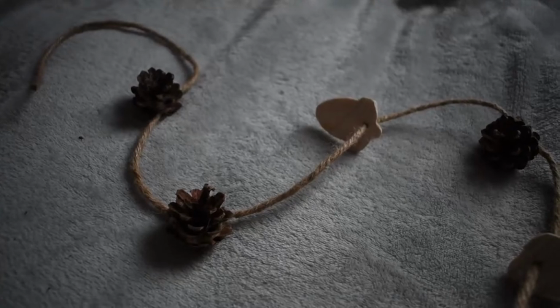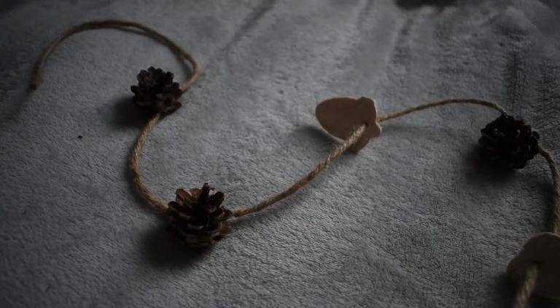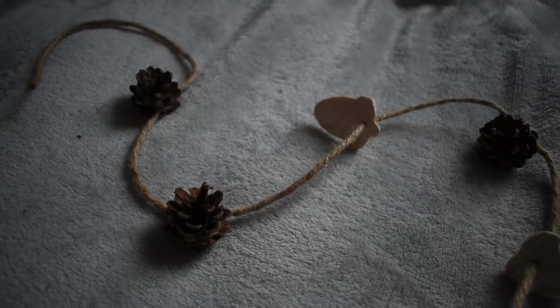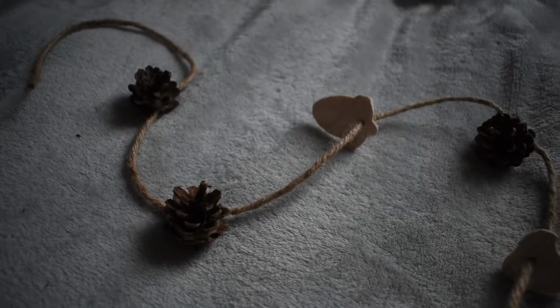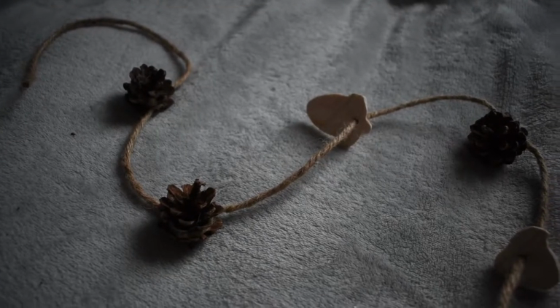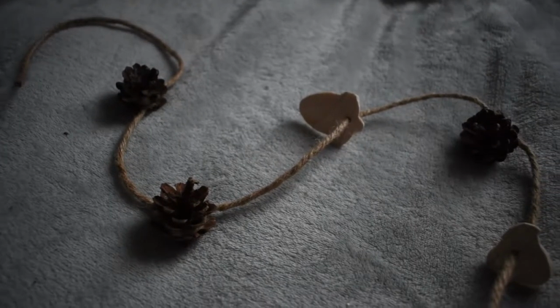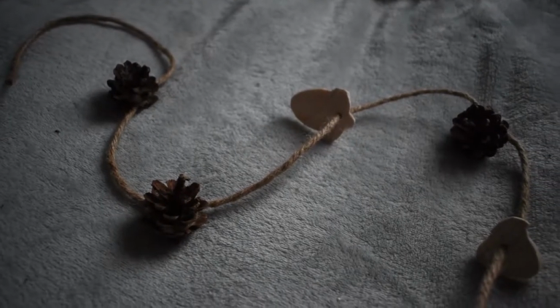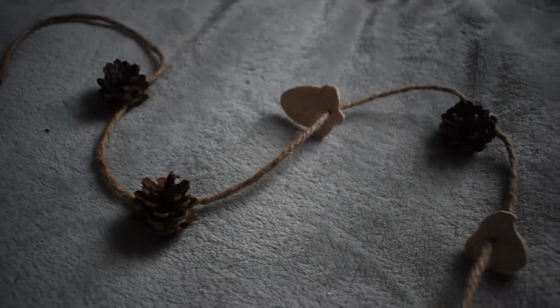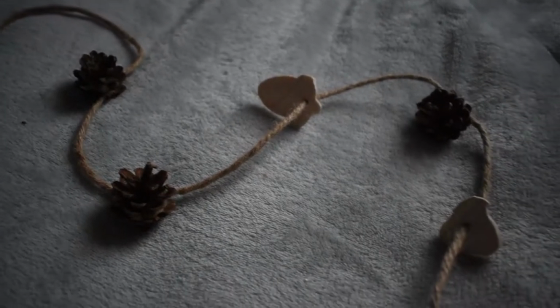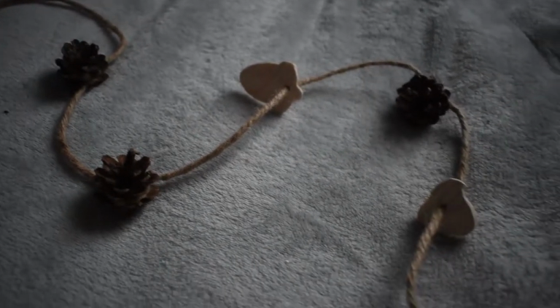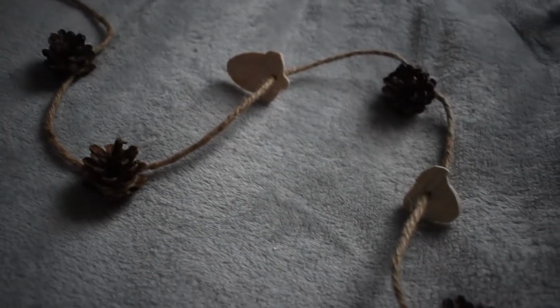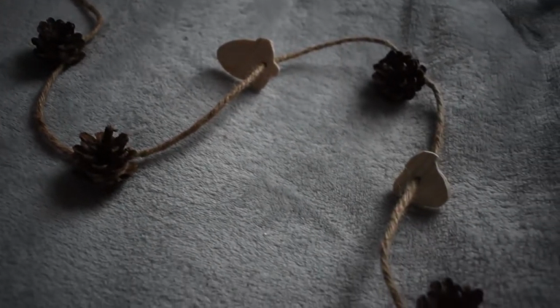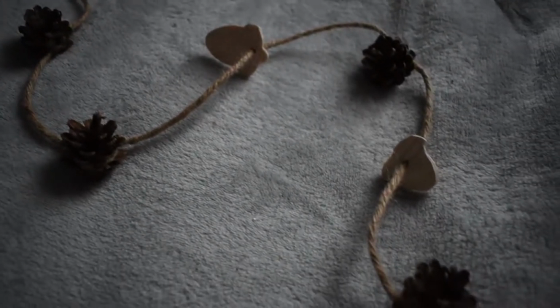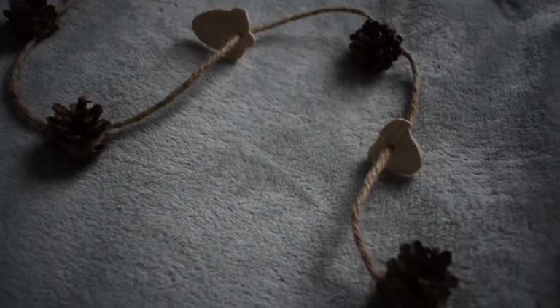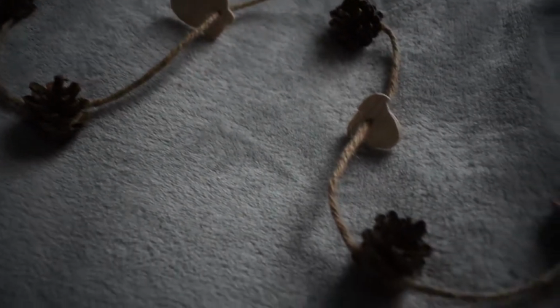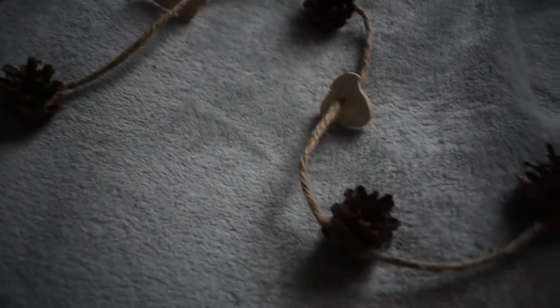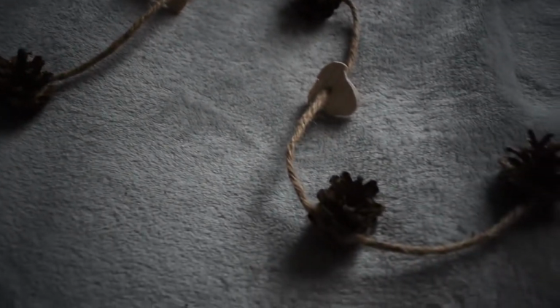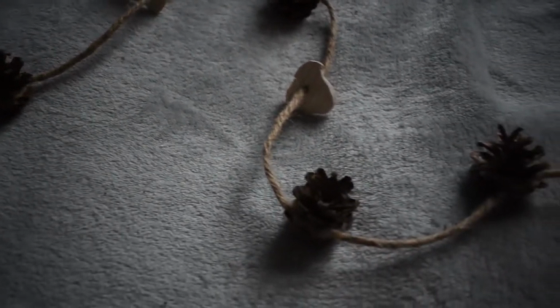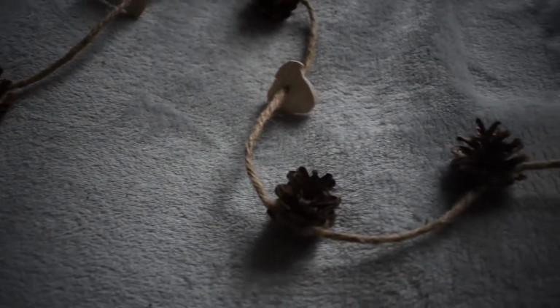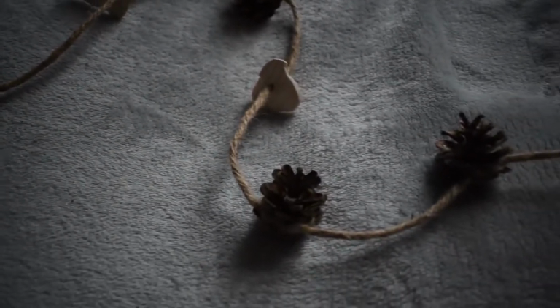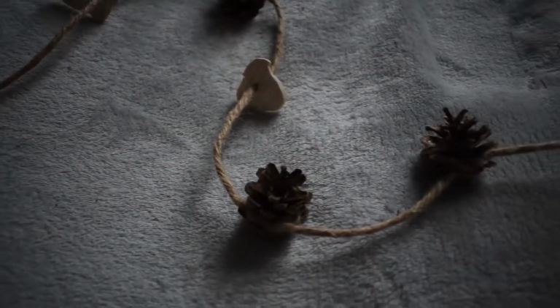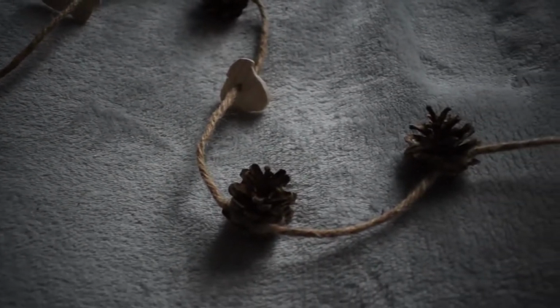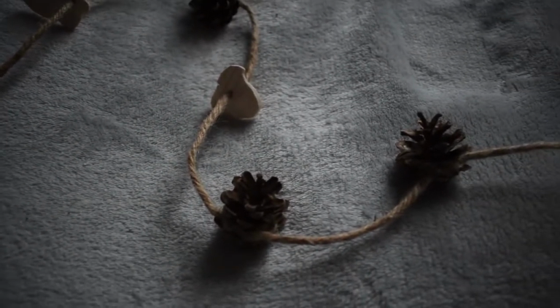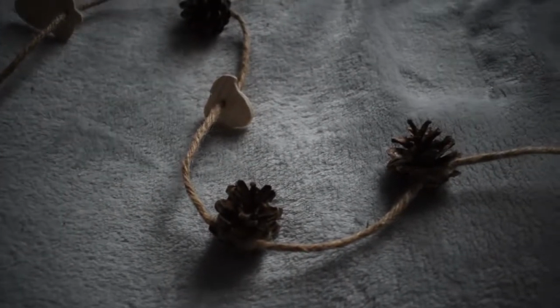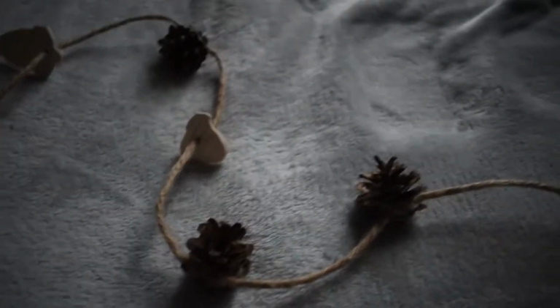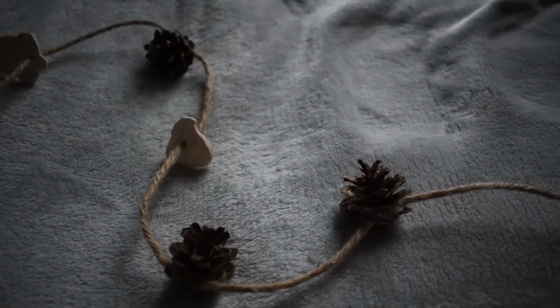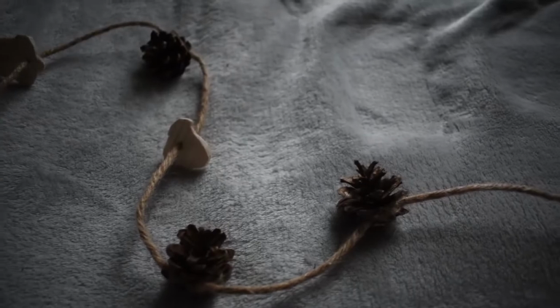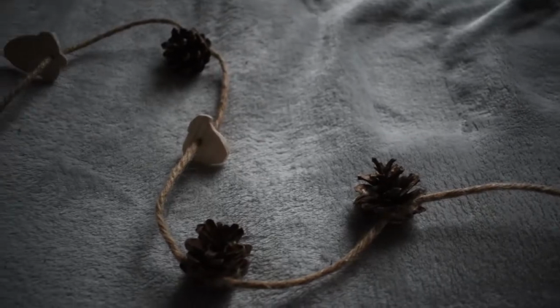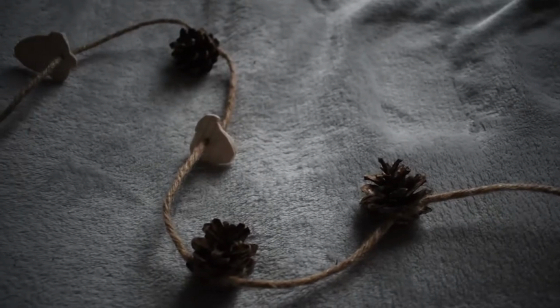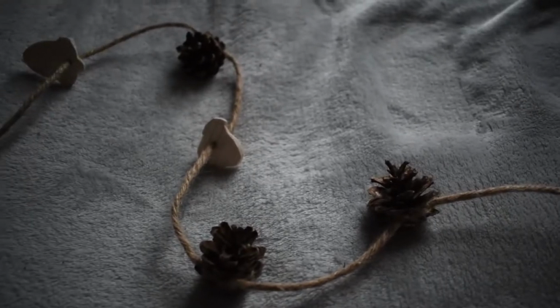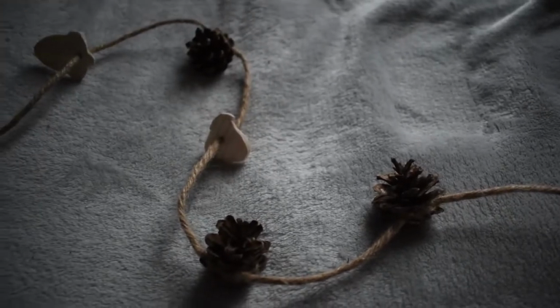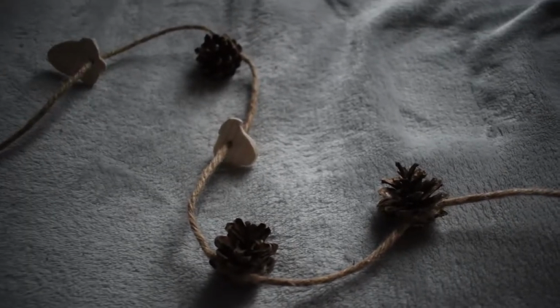Today I'm going to be making a hanging garland safe for mice, hamsters and great for small animals that love to climb.